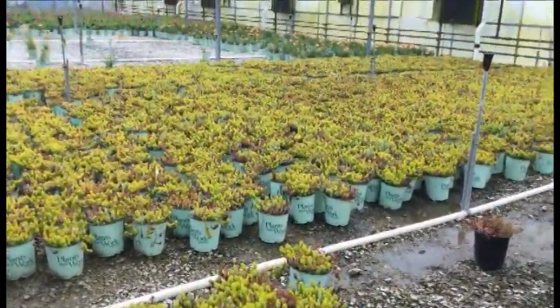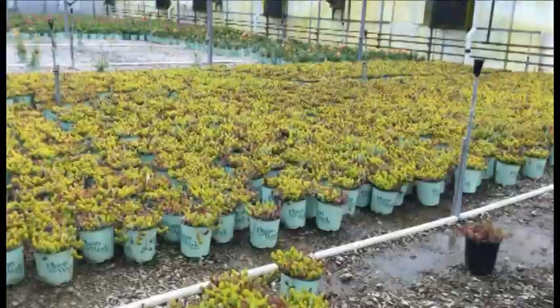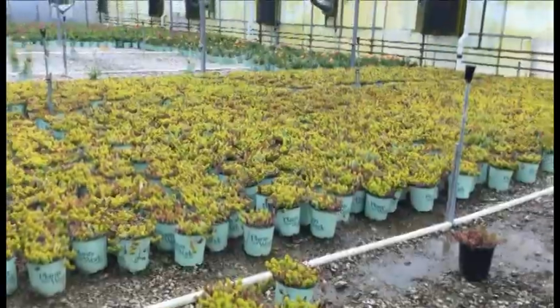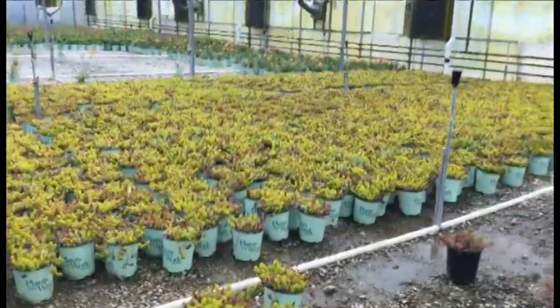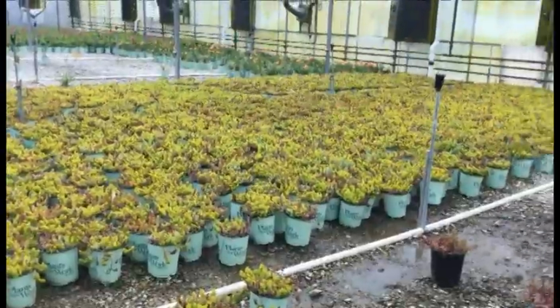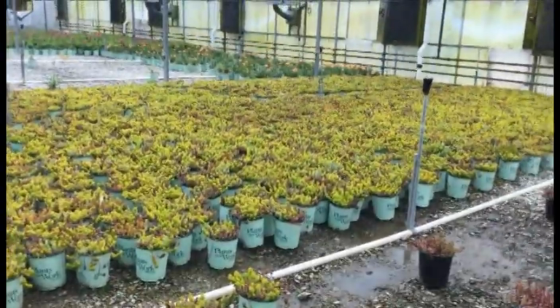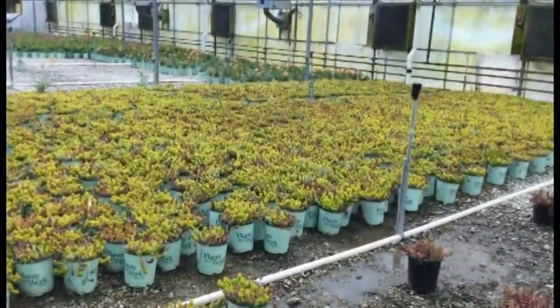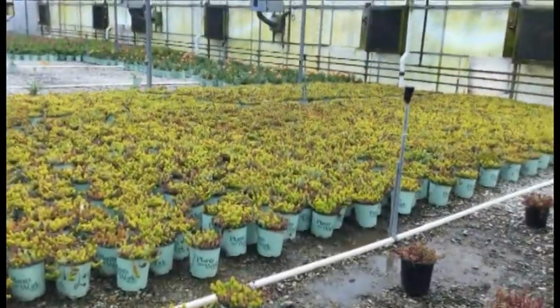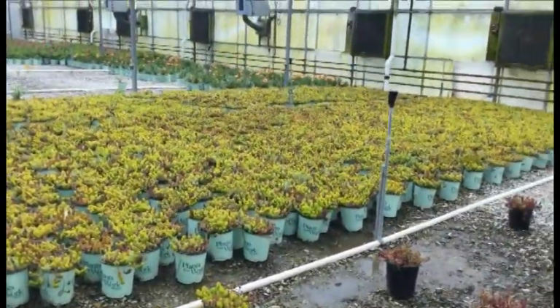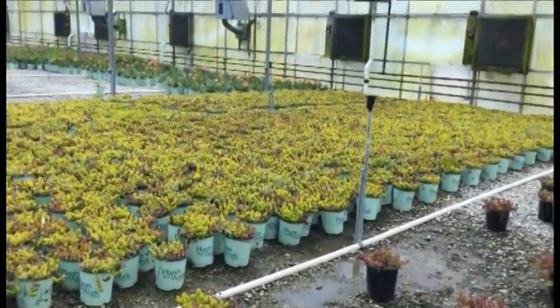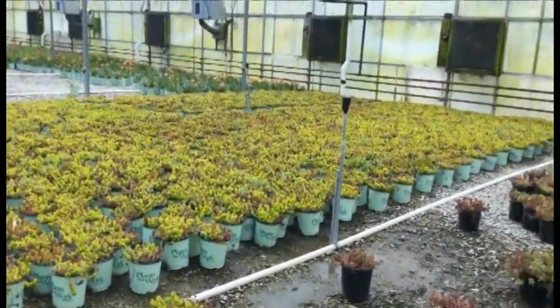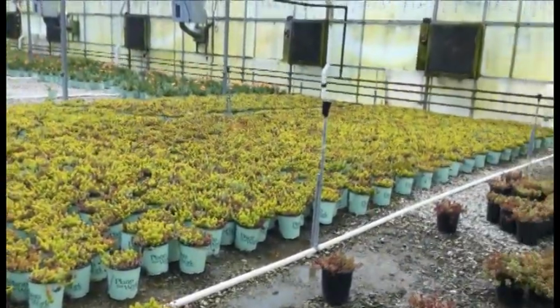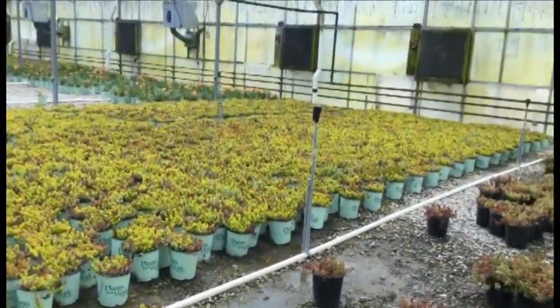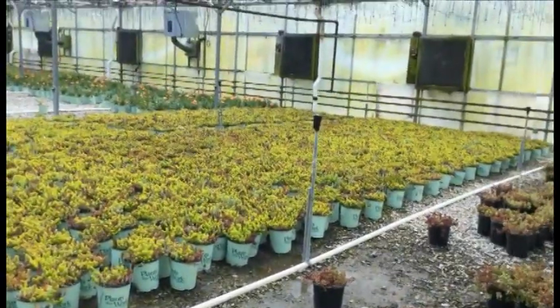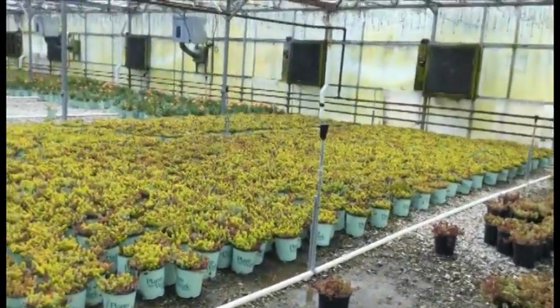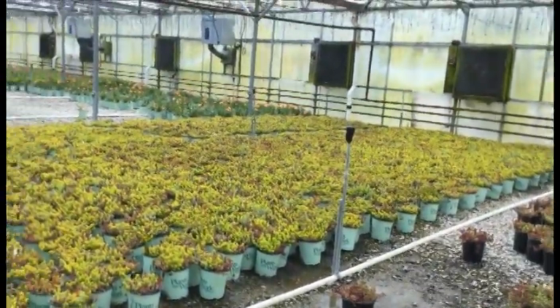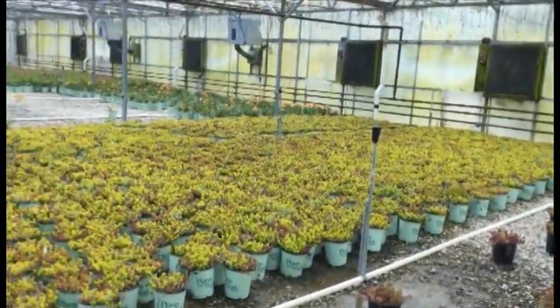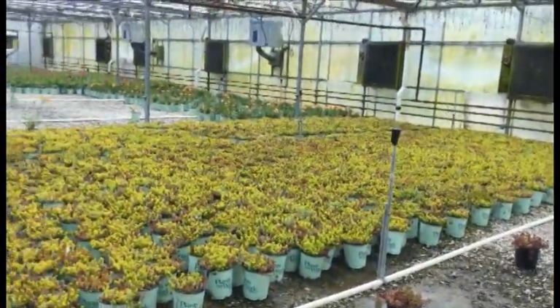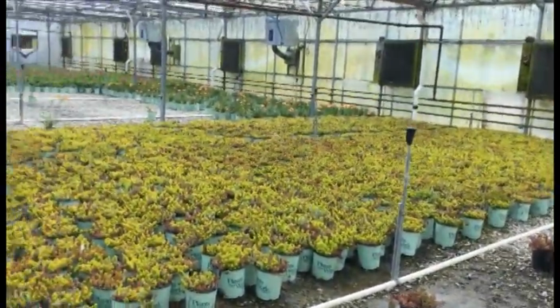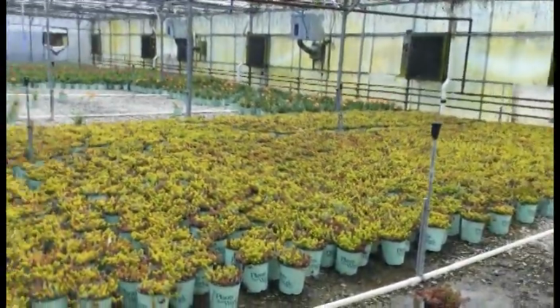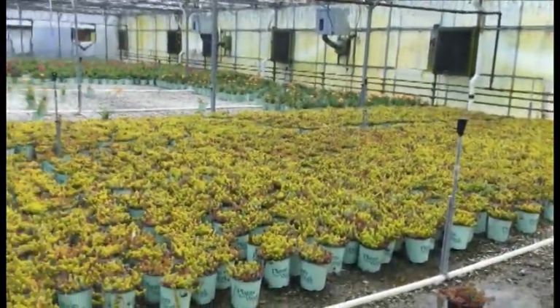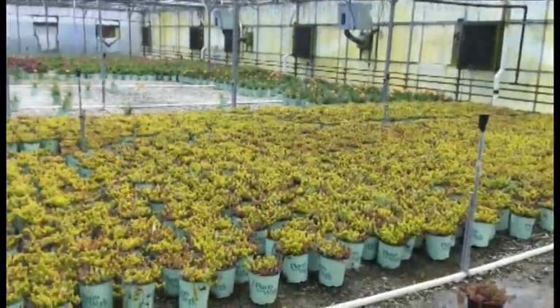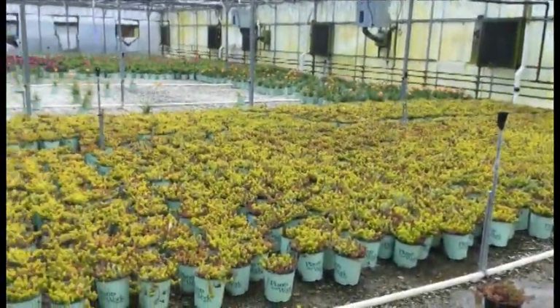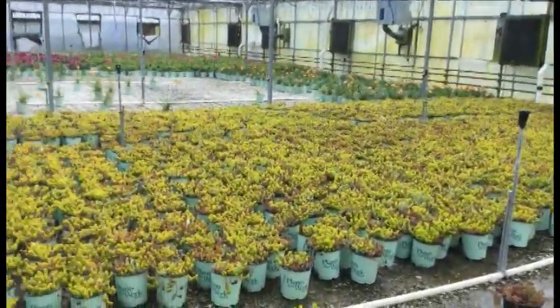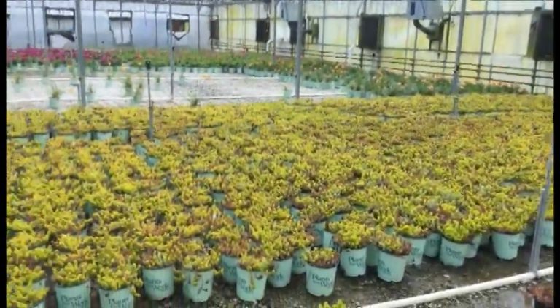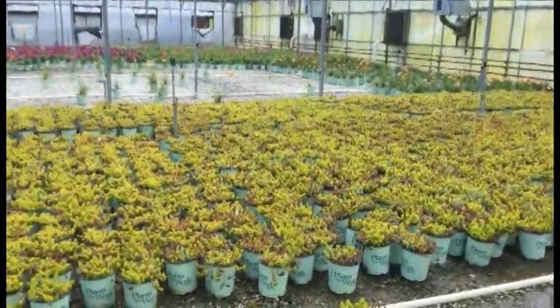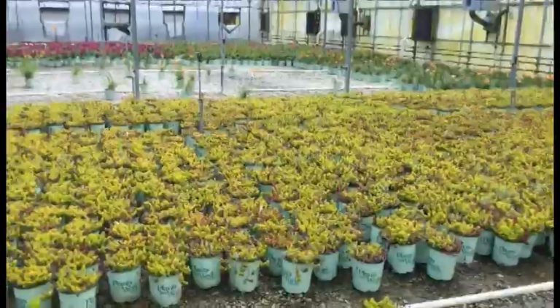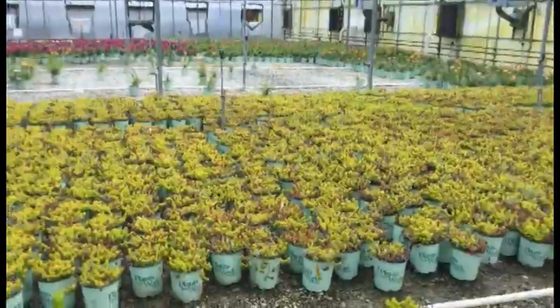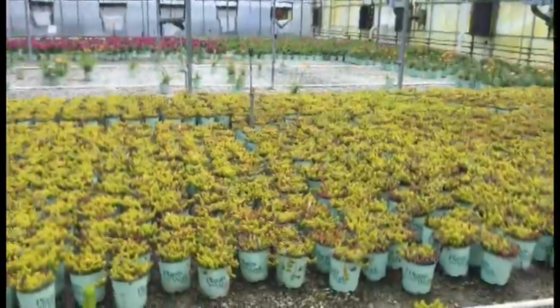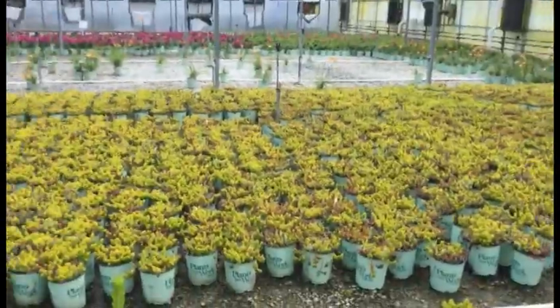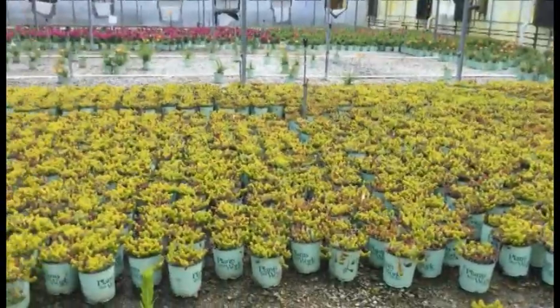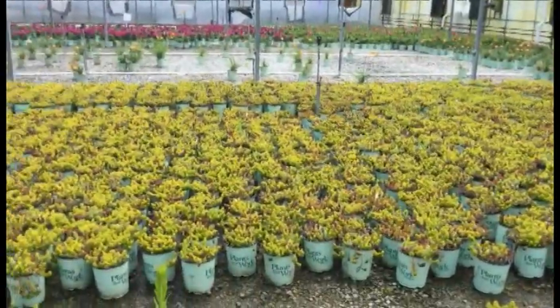Check out the sedum carpet combos — look at all that color bursting through. These things look awesome right now, great full ground cover, and you get multiple colors in there too. It's a really great plant.